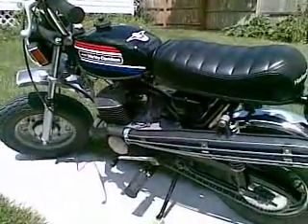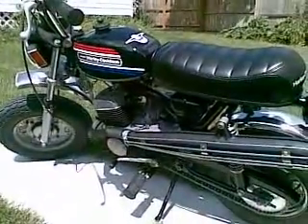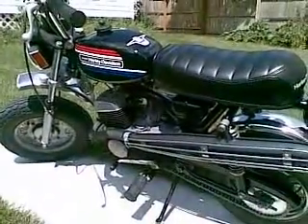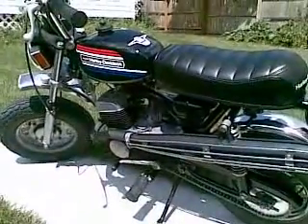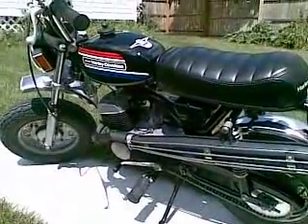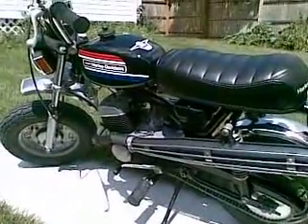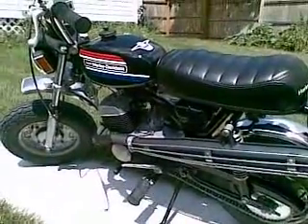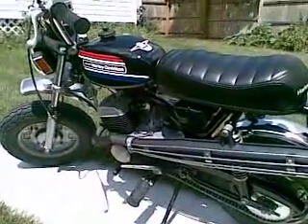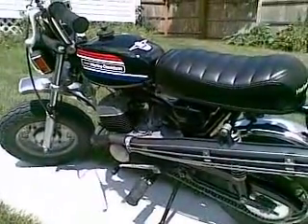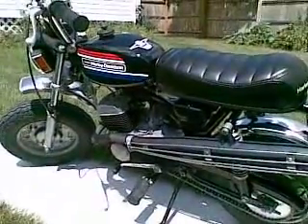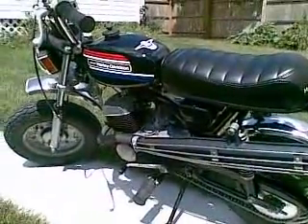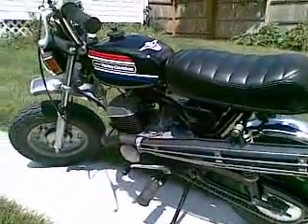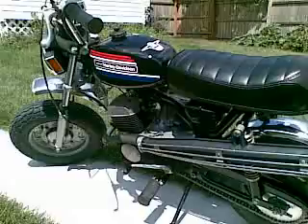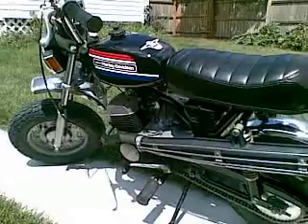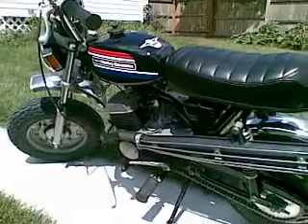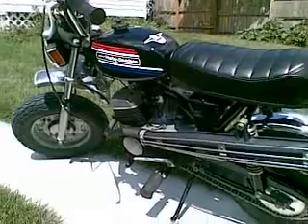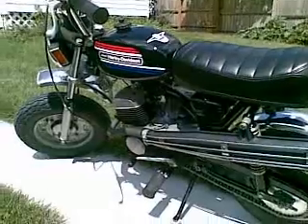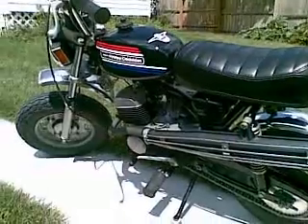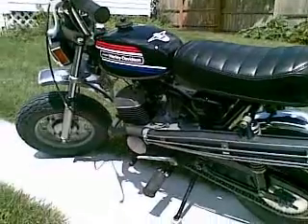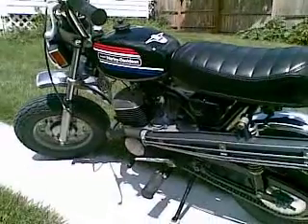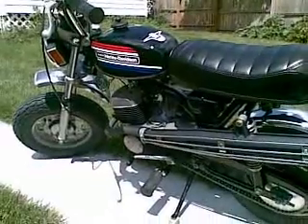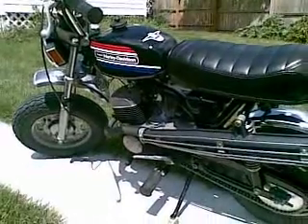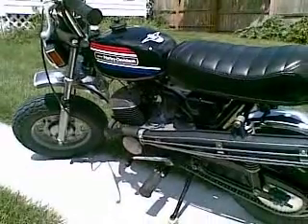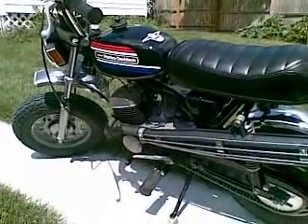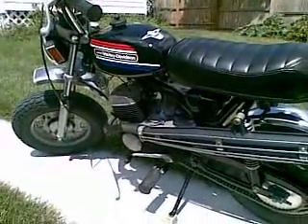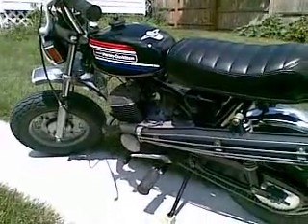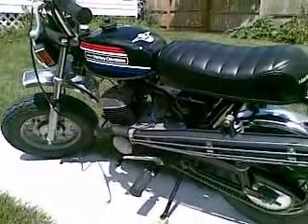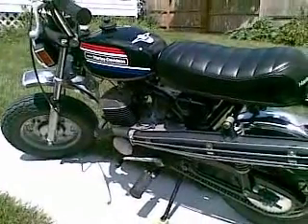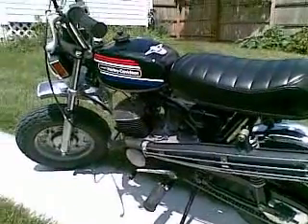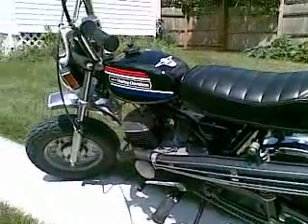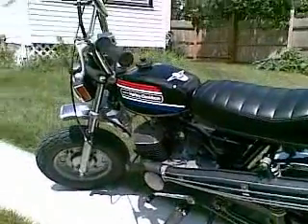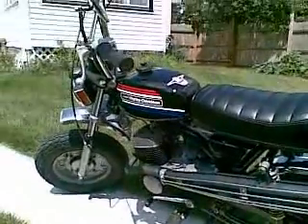It does about 40 miles an hour, 4-speed manual transmission.